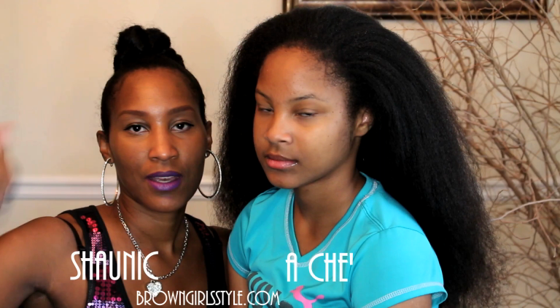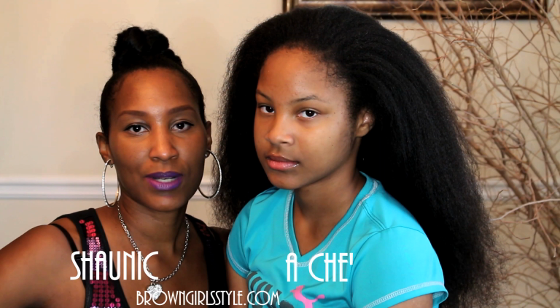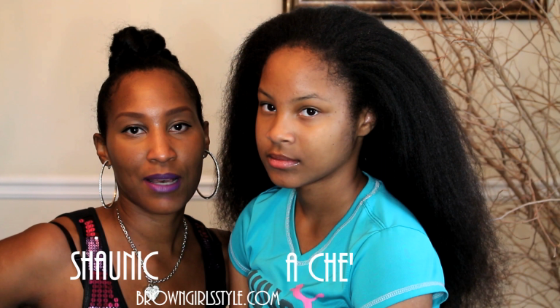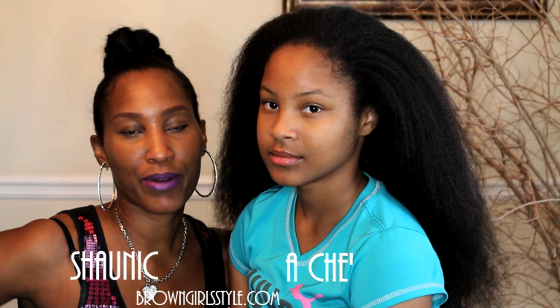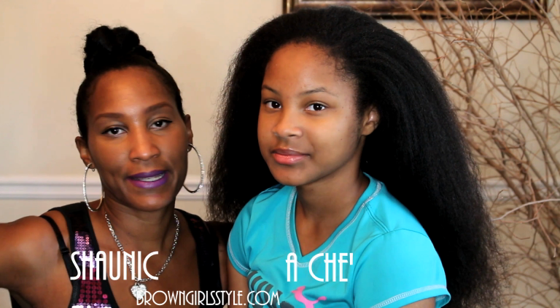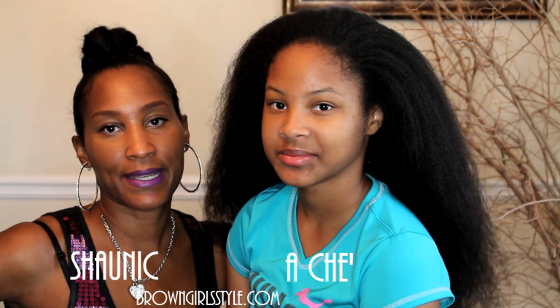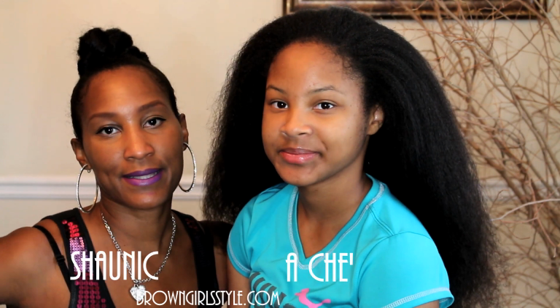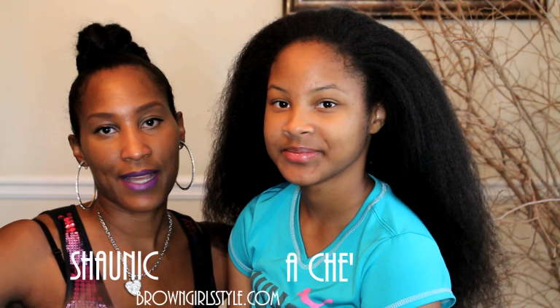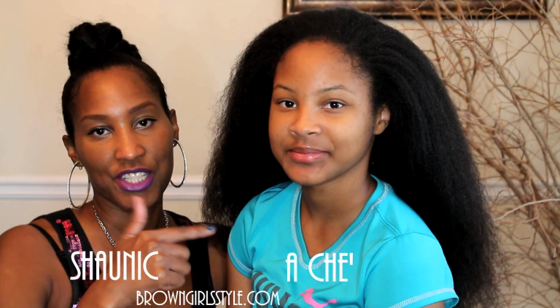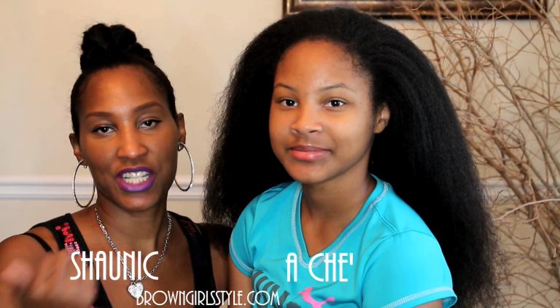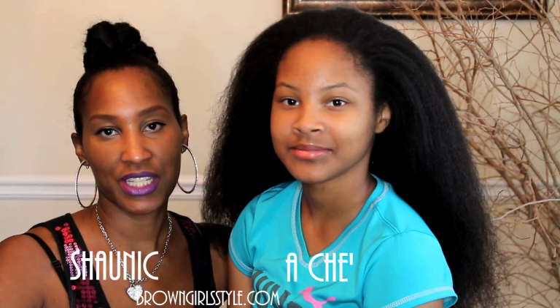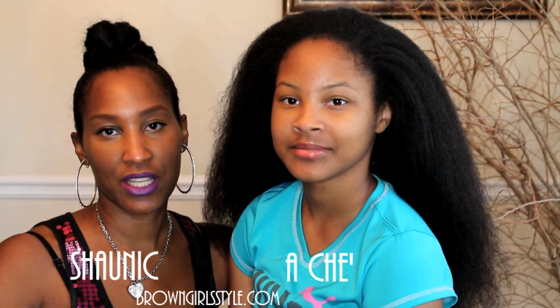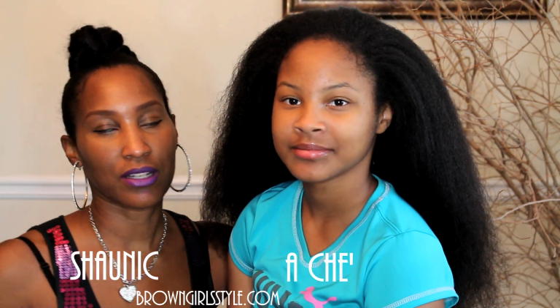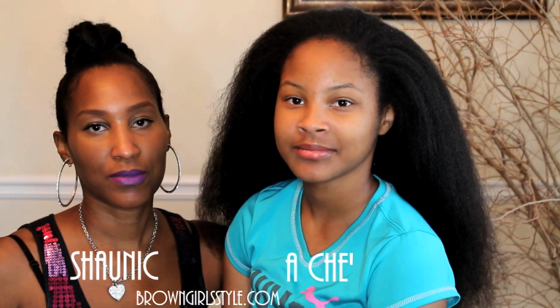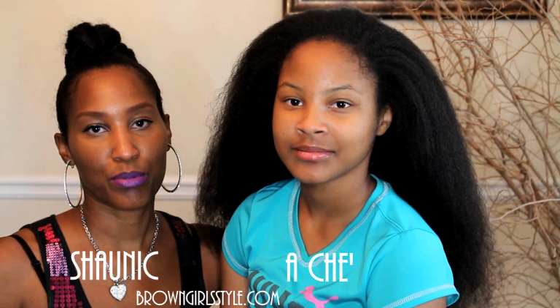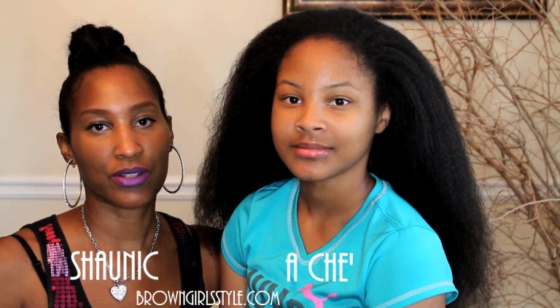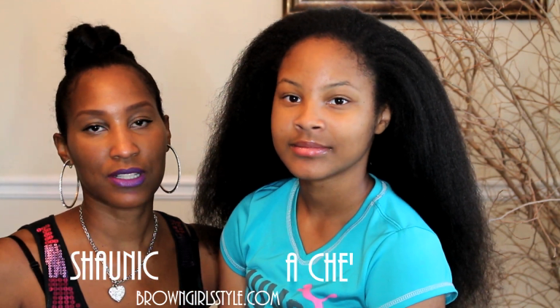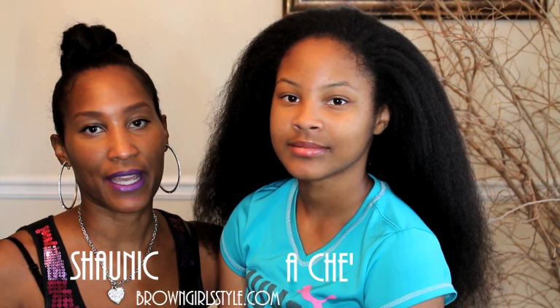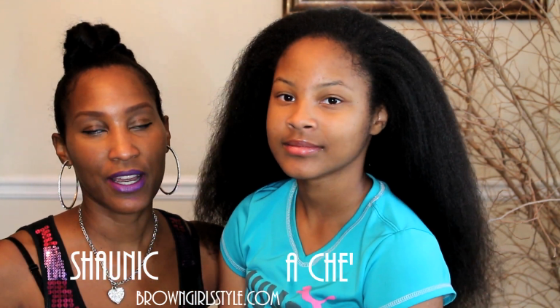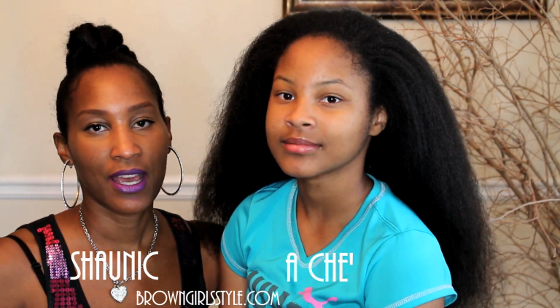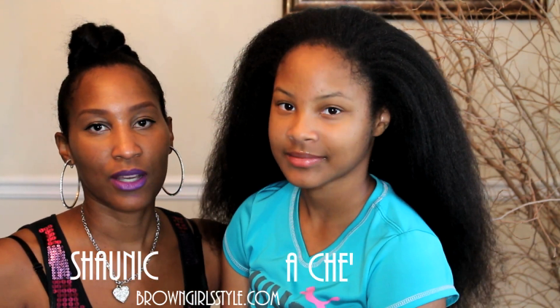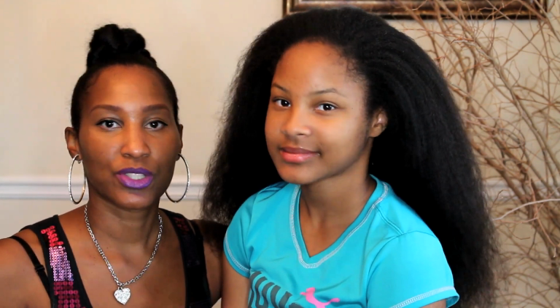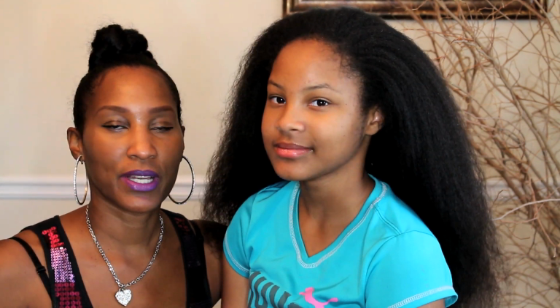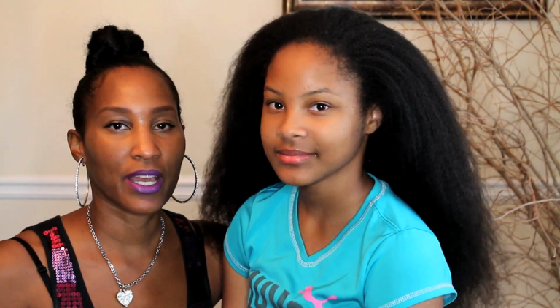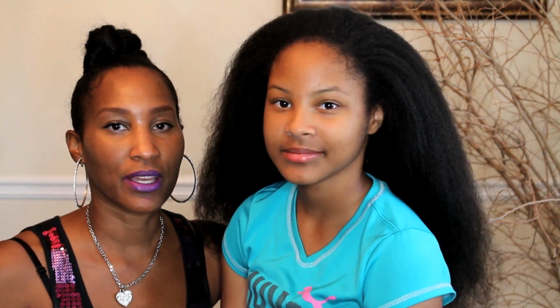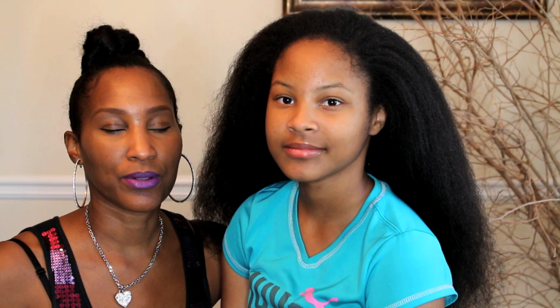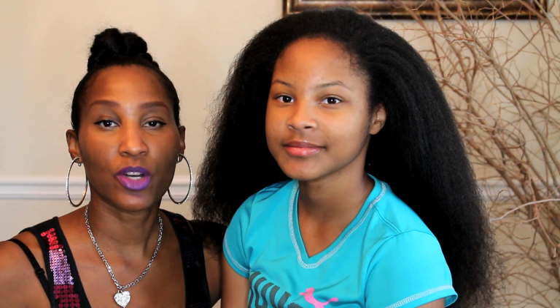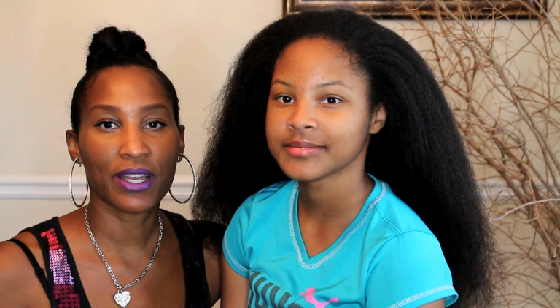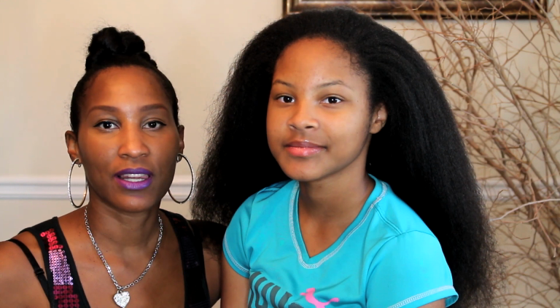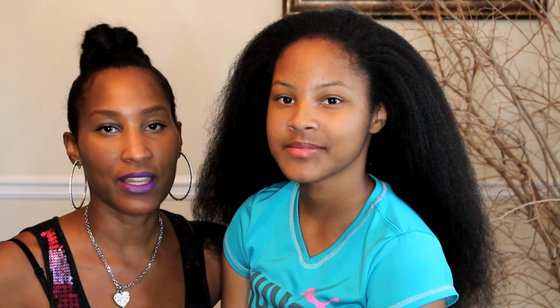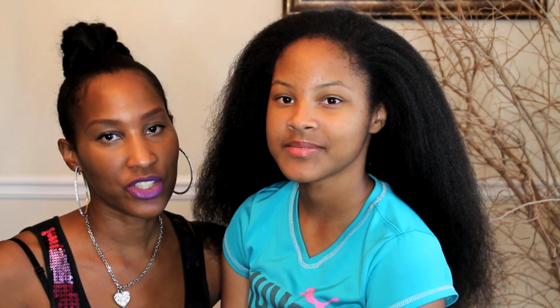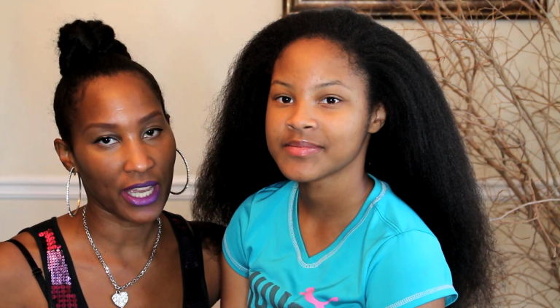What's up brownies? A-Shay and Shanique here, Brown Girls Hair.